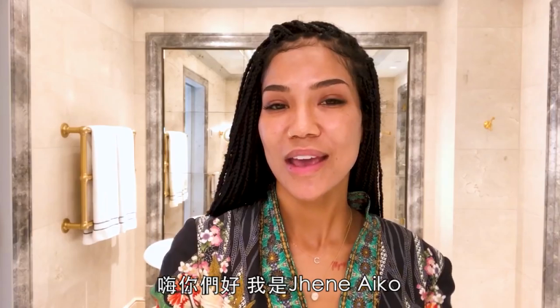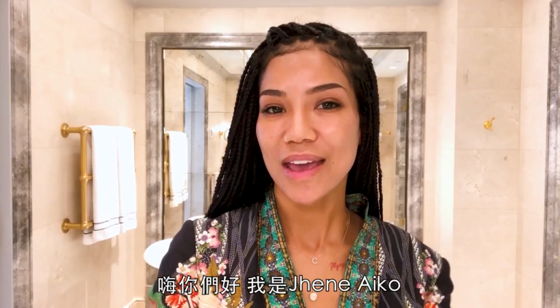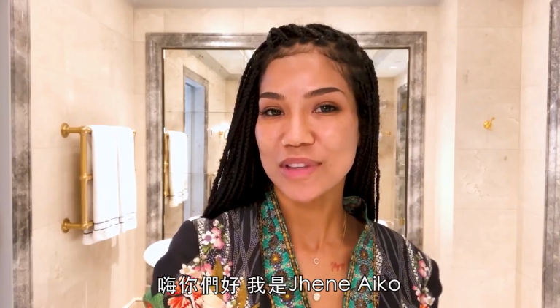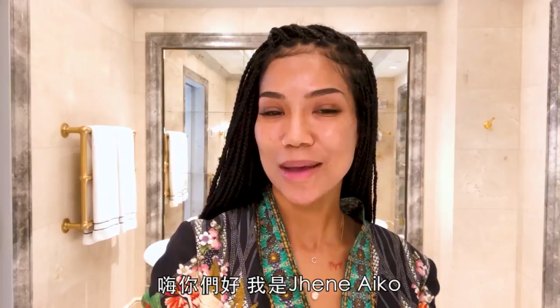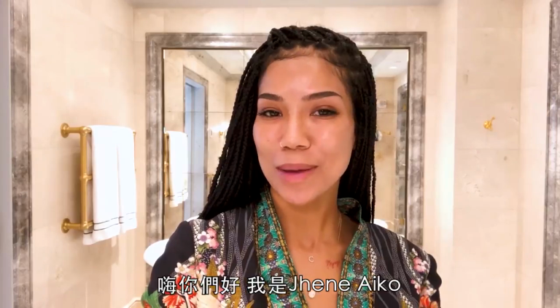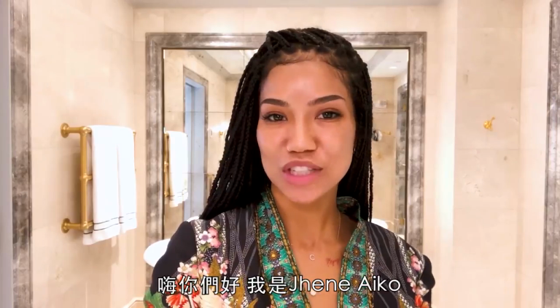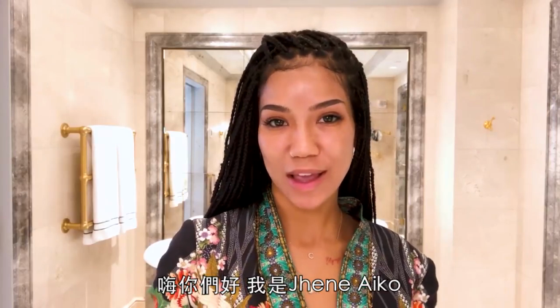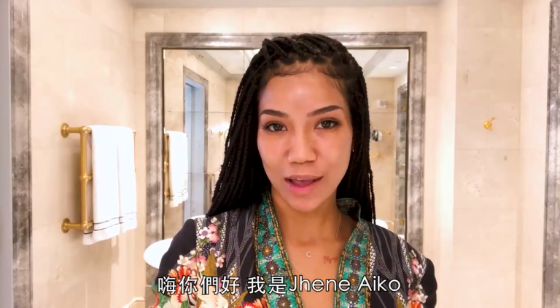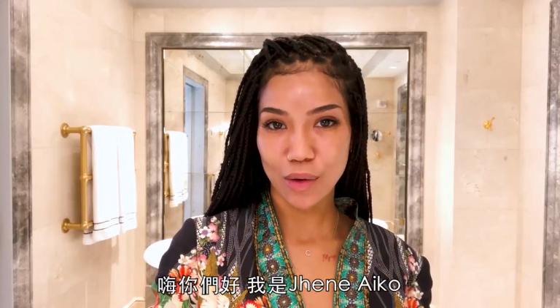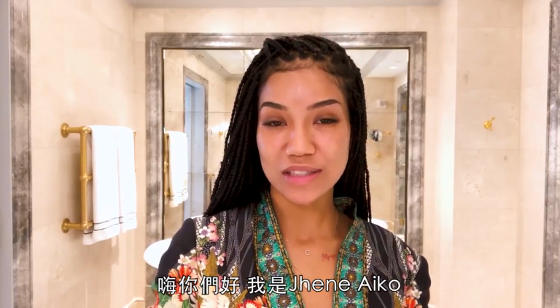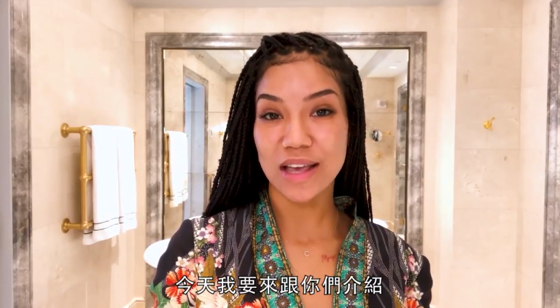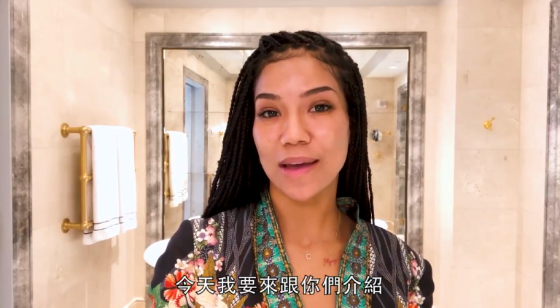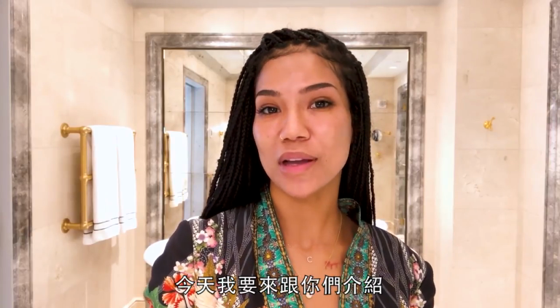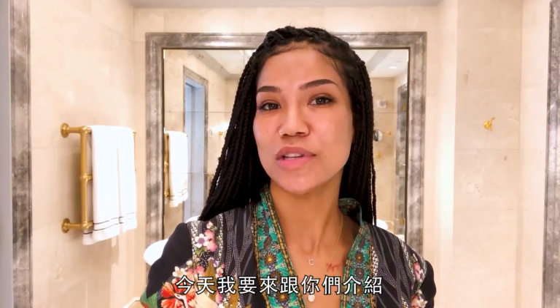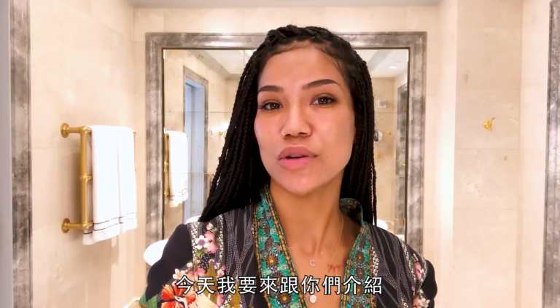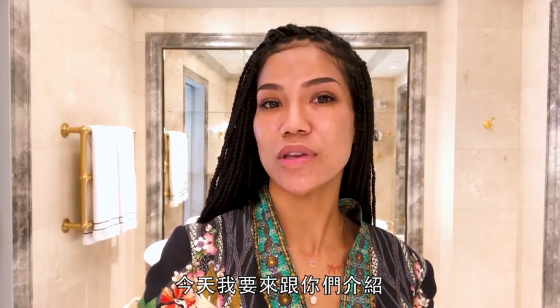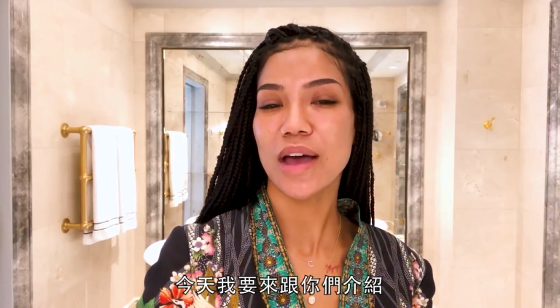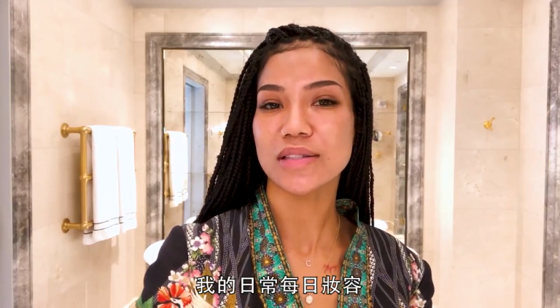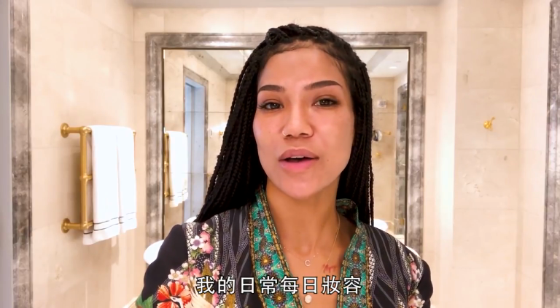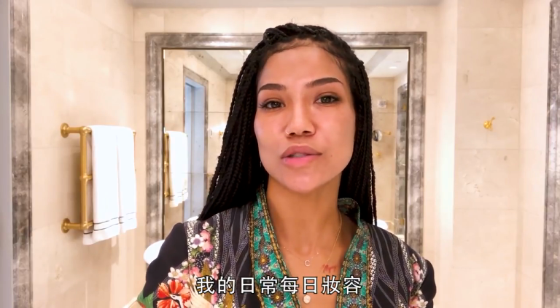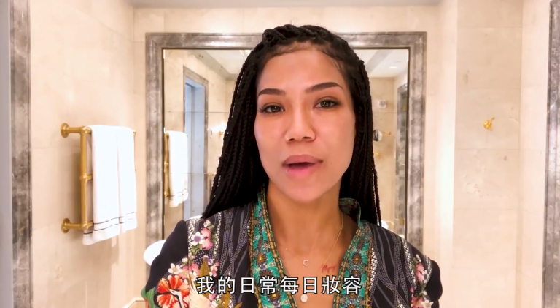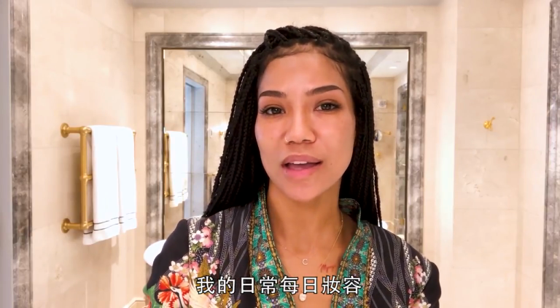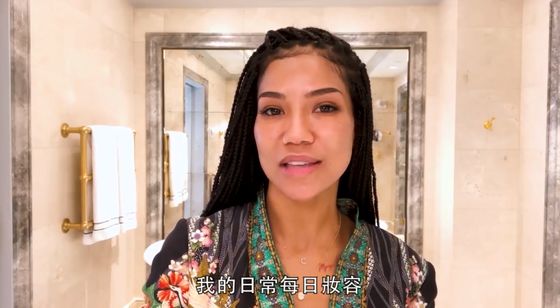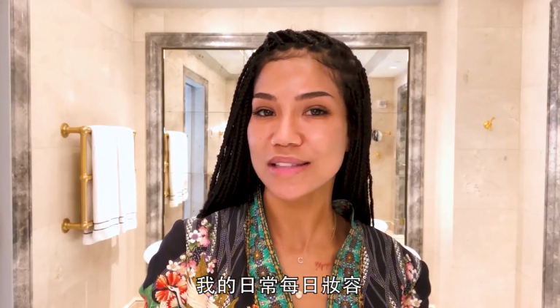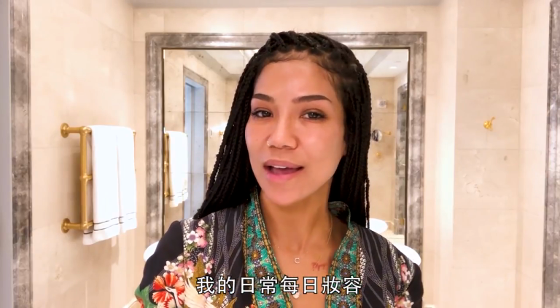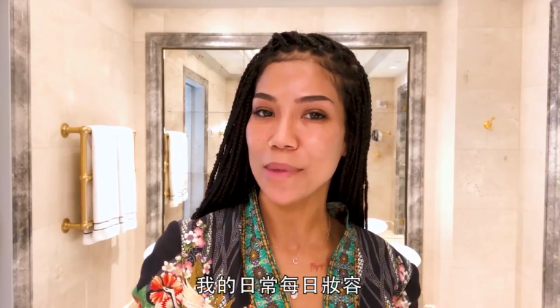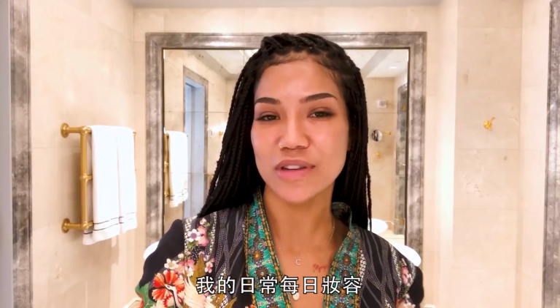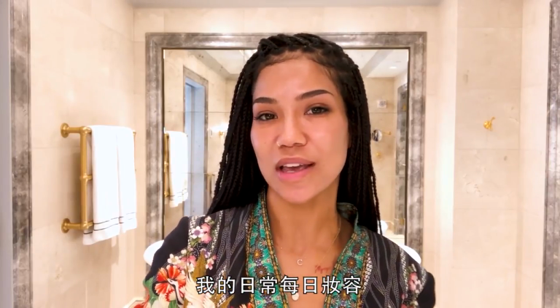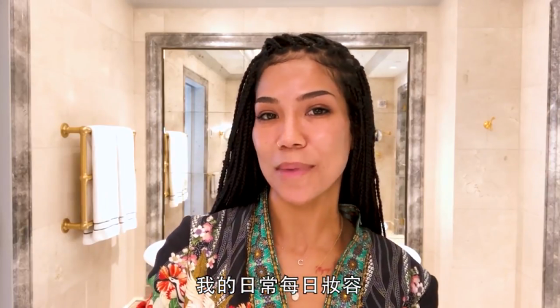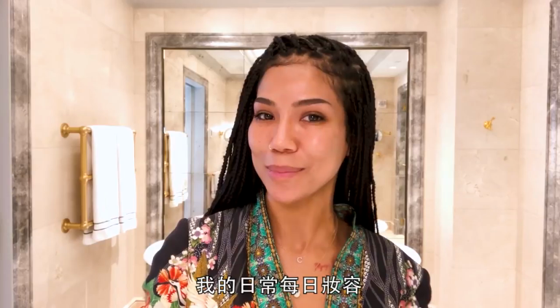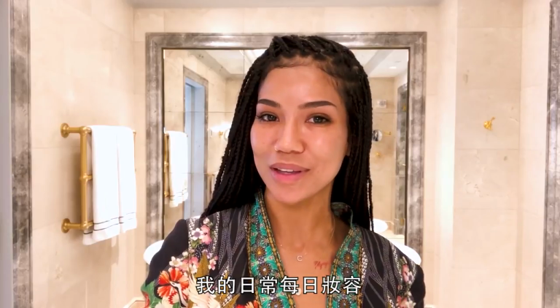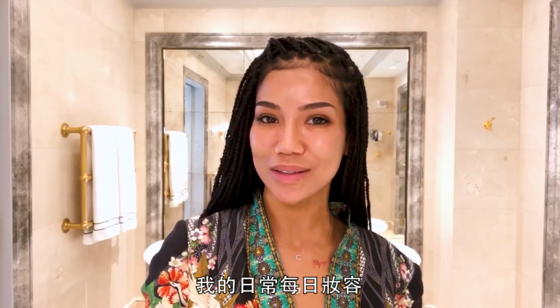Hey, what's up? I'm Janae Eichel and today I'm gonna be showing you guys how I do my daytime everyday makeup look.